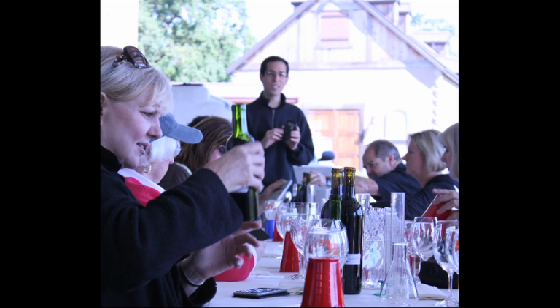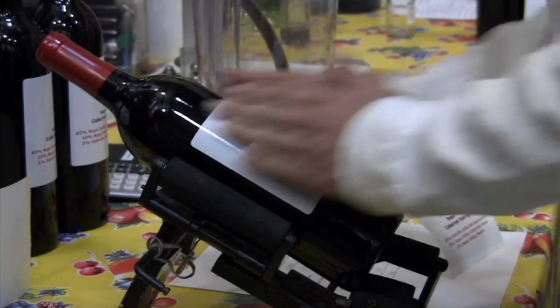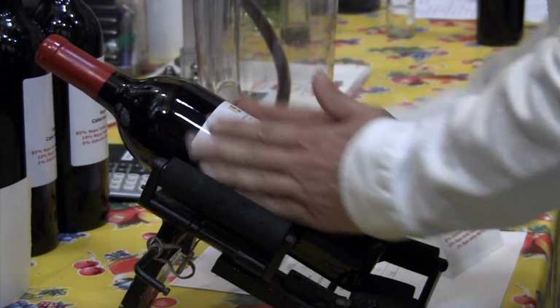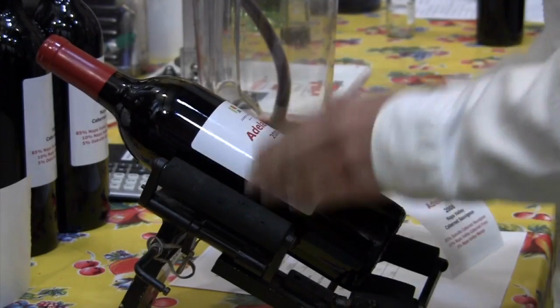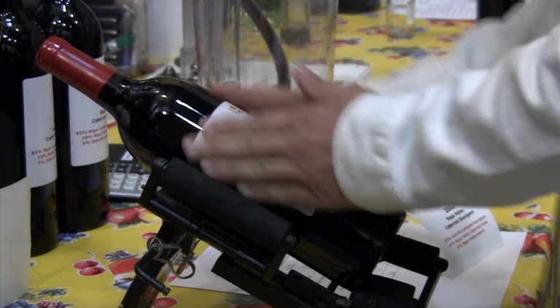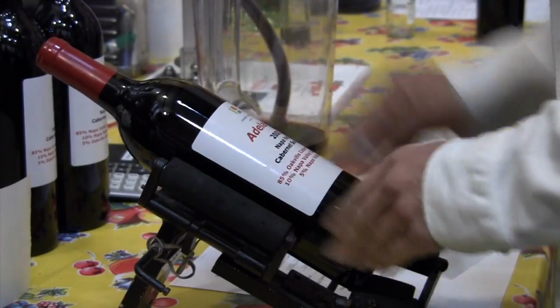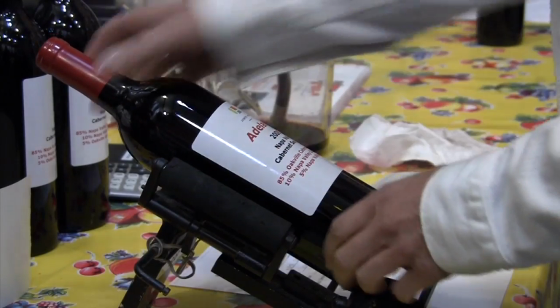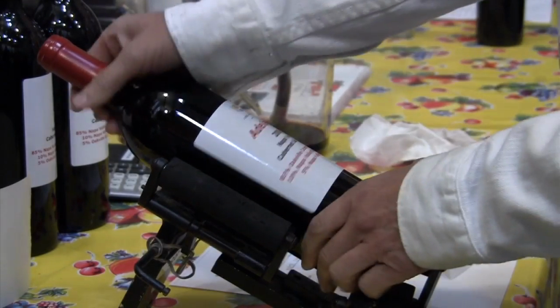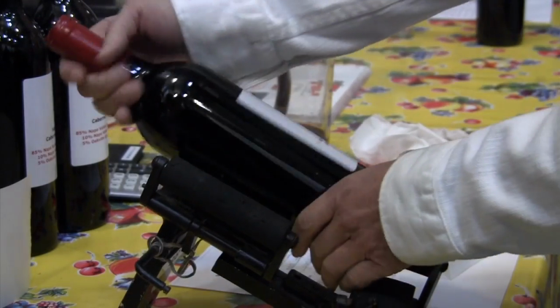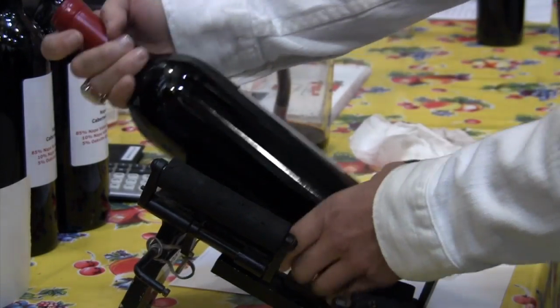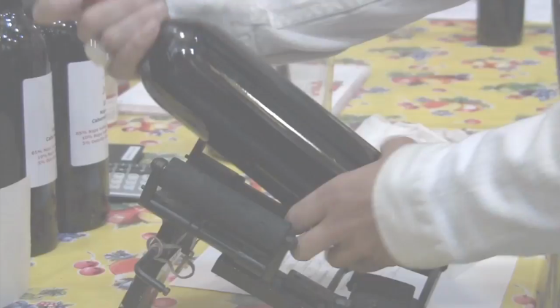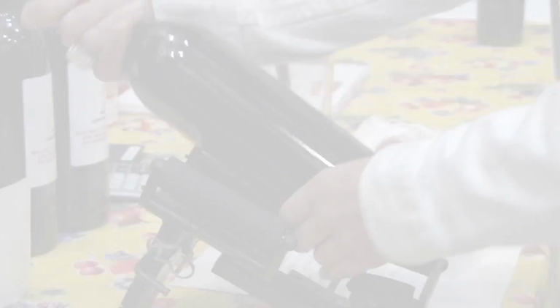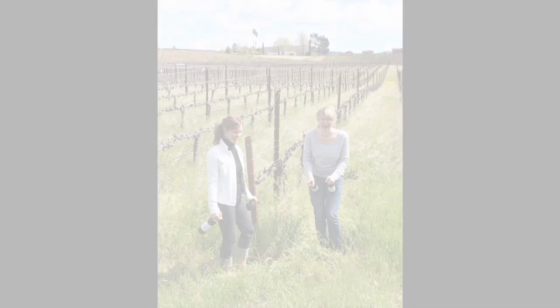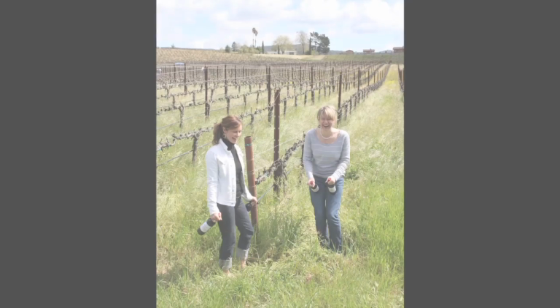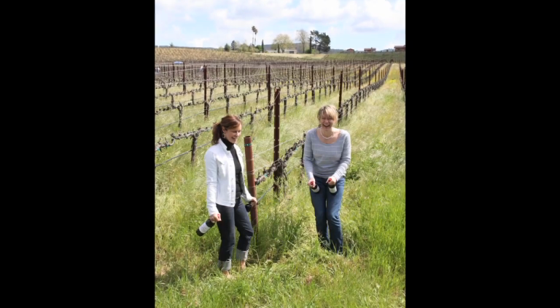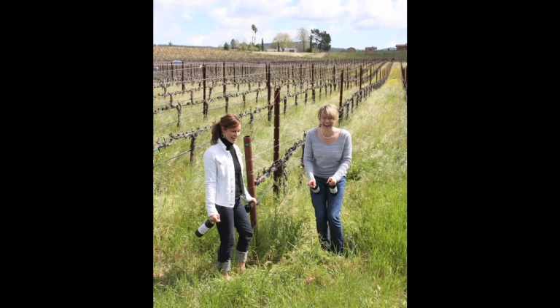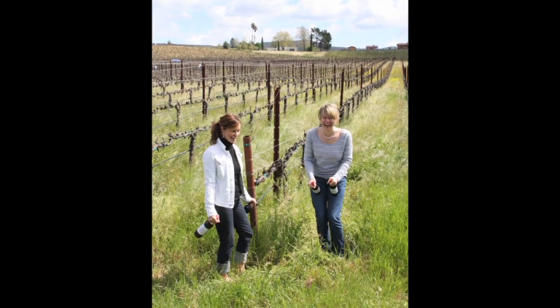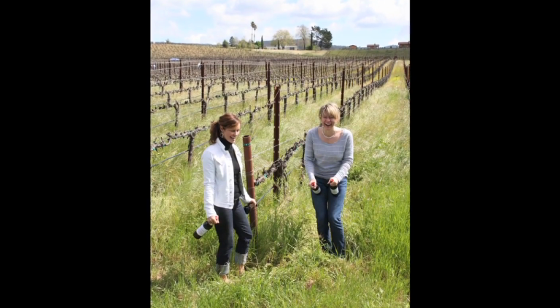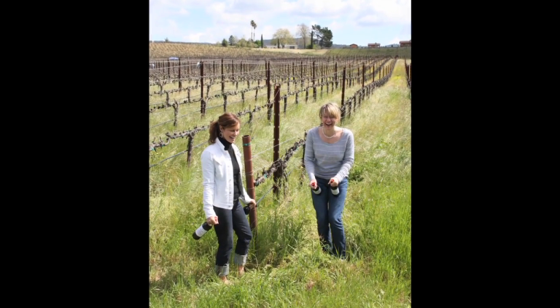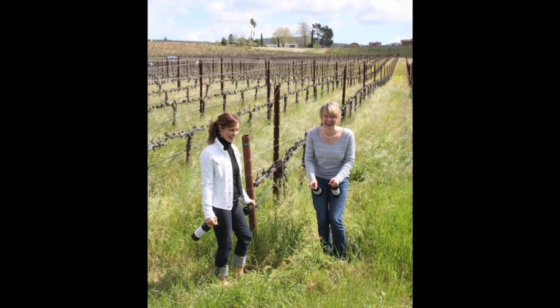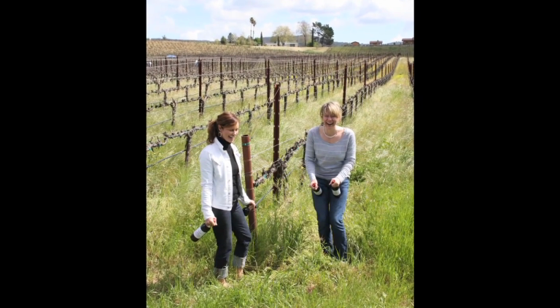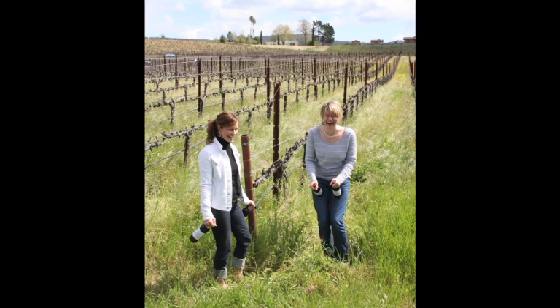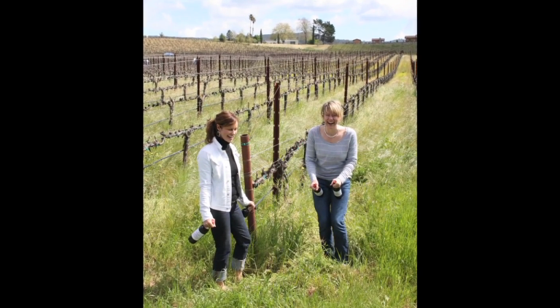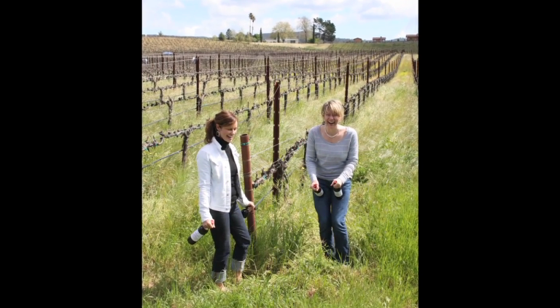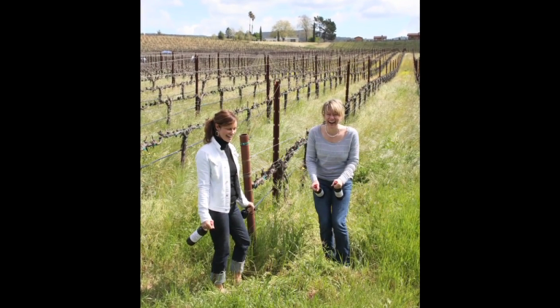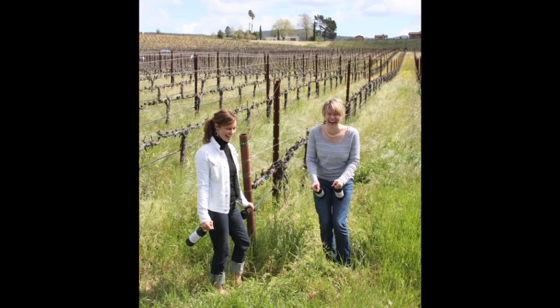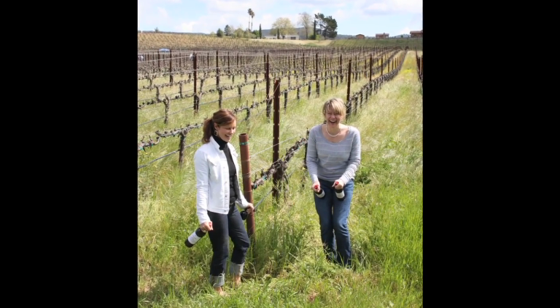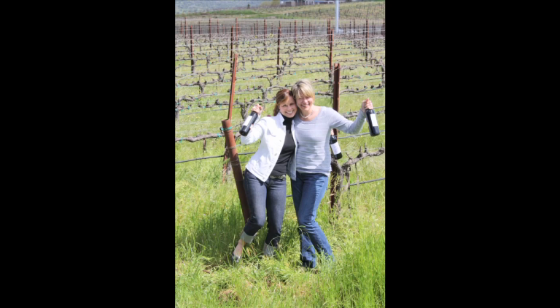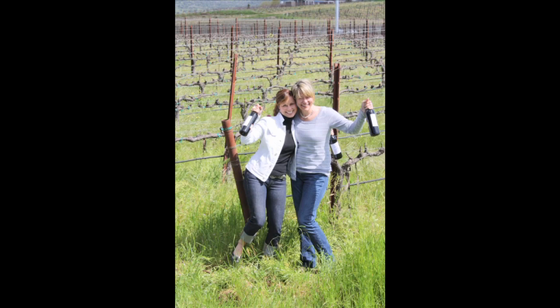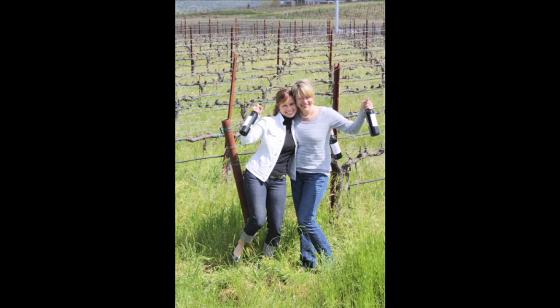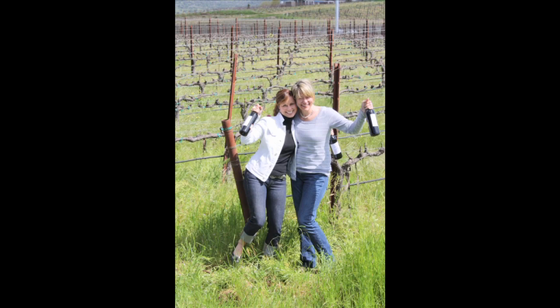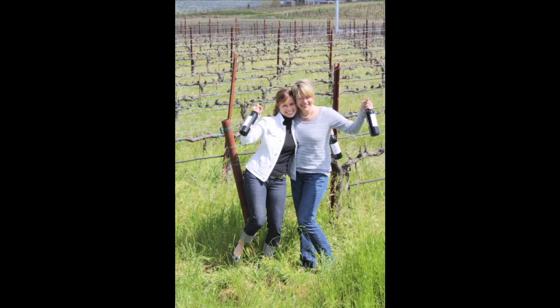So give us a call and book your bottle blending day camp today. We'll be right here in Napa, looking forward to helping you make your own special wine.